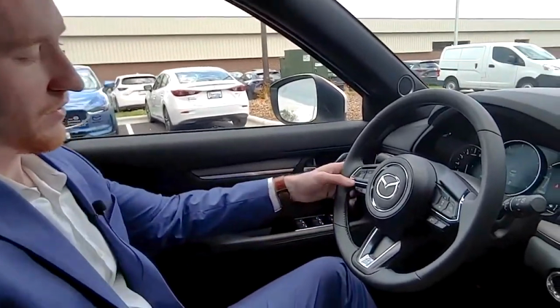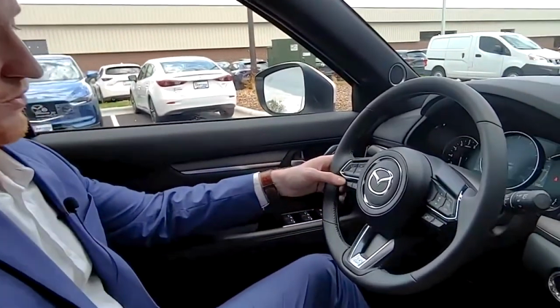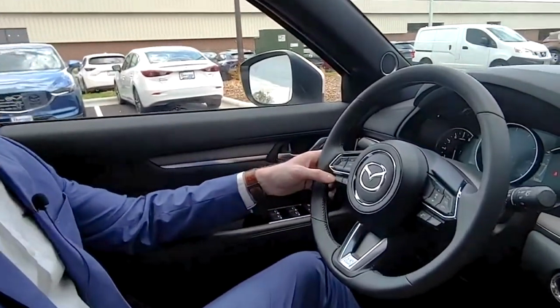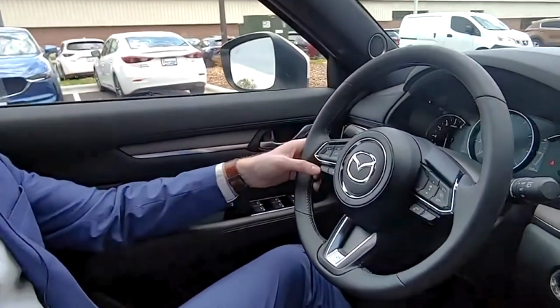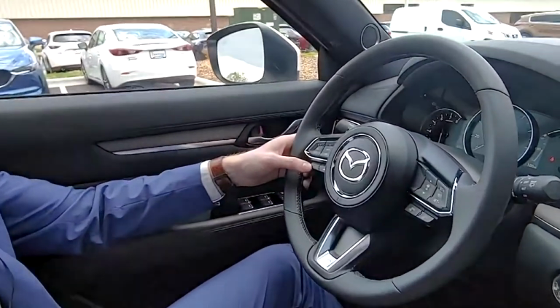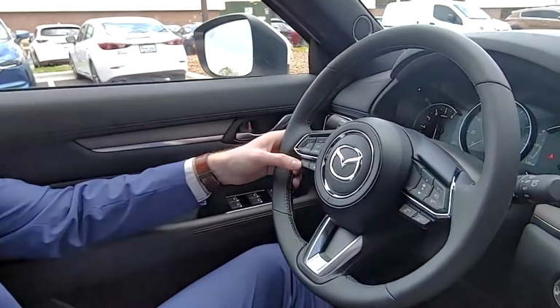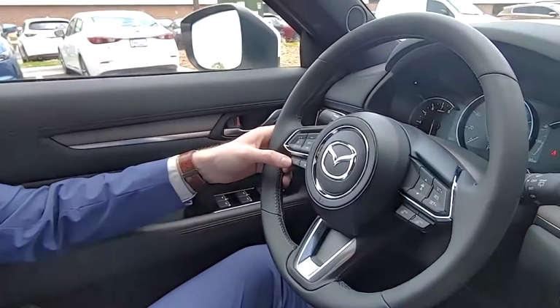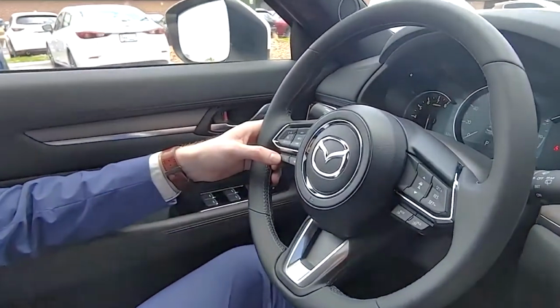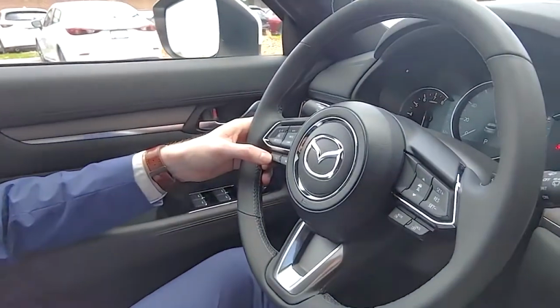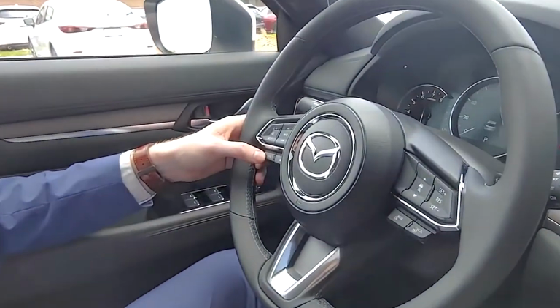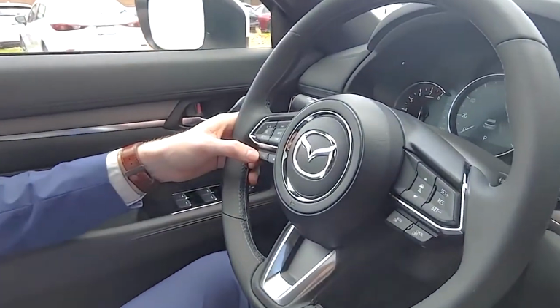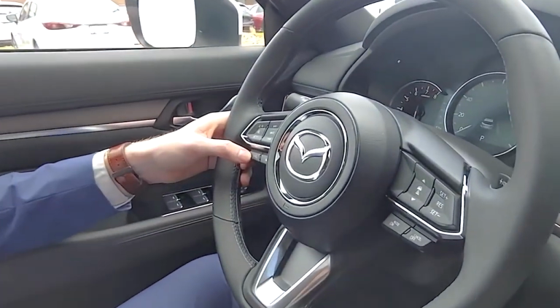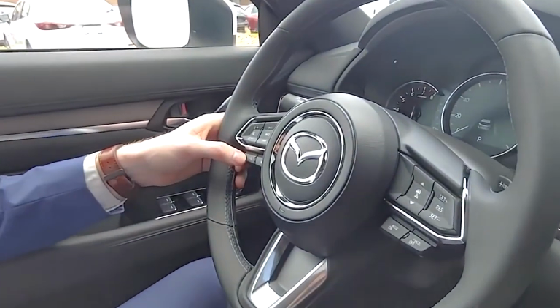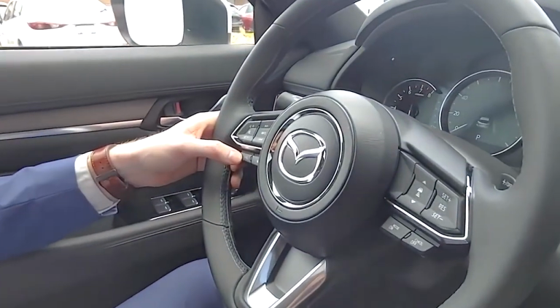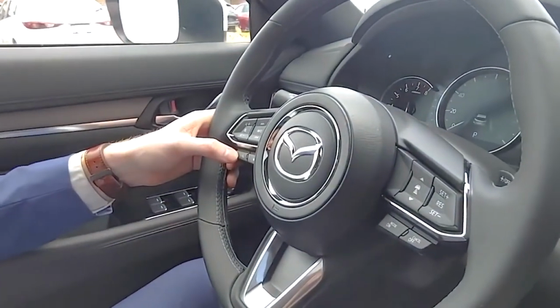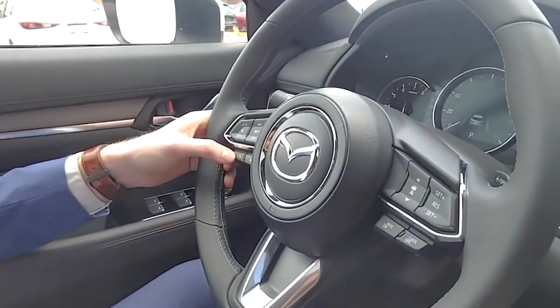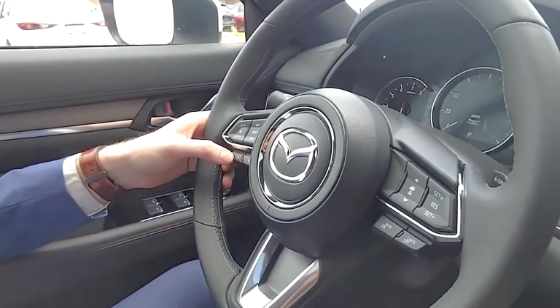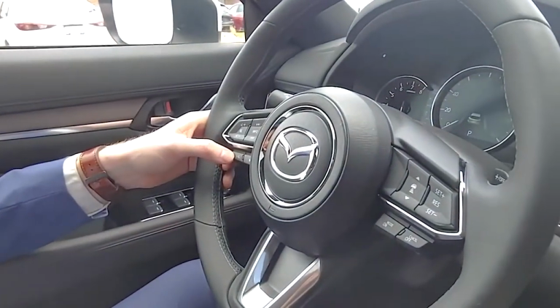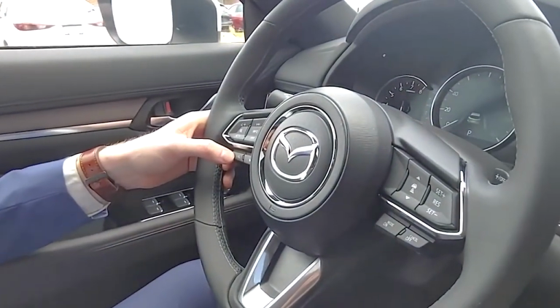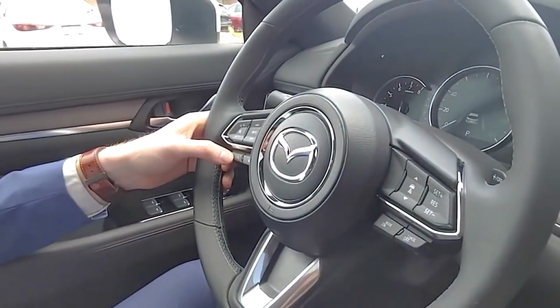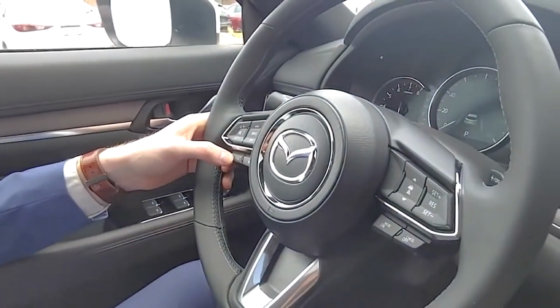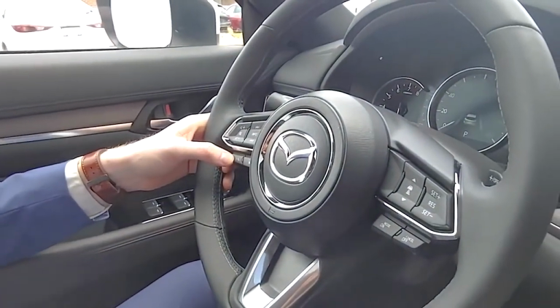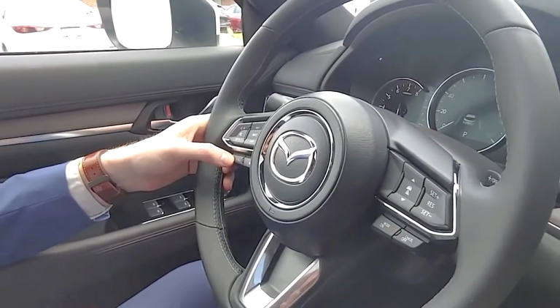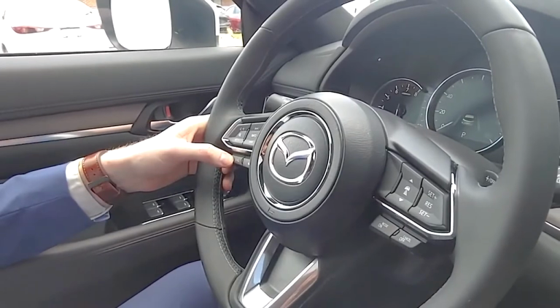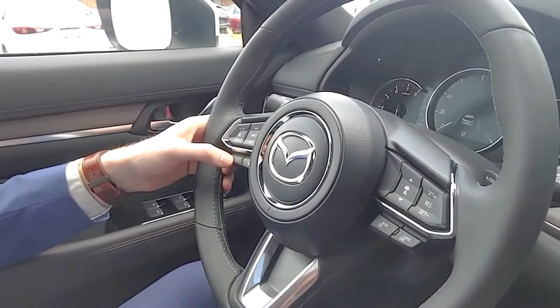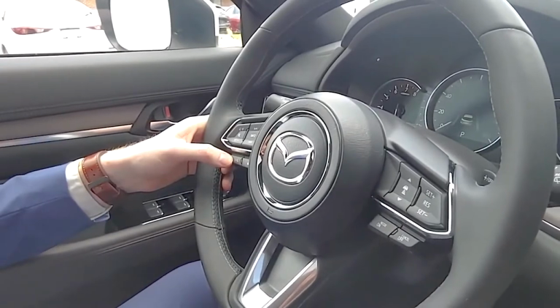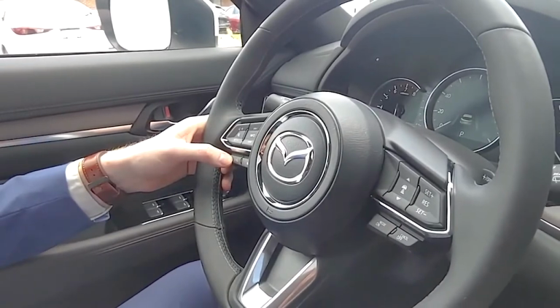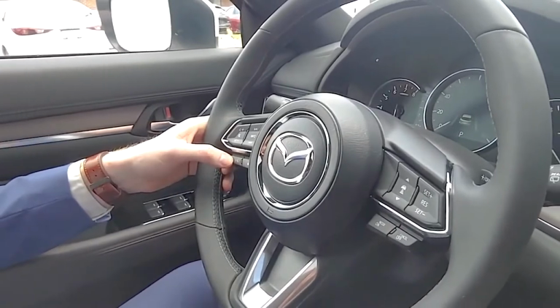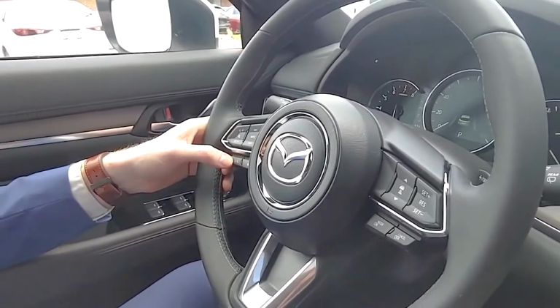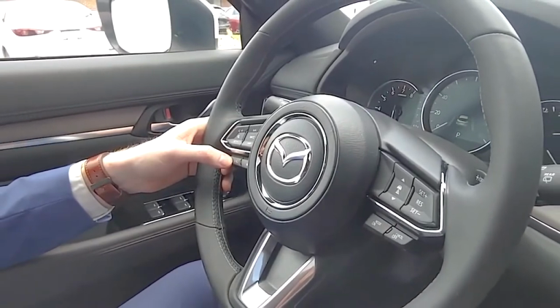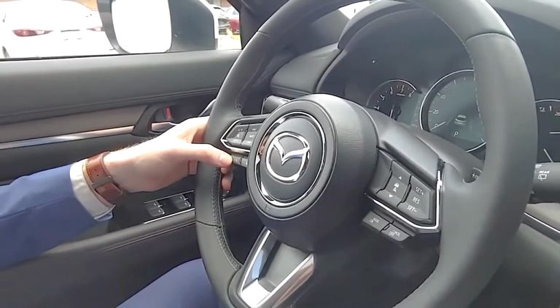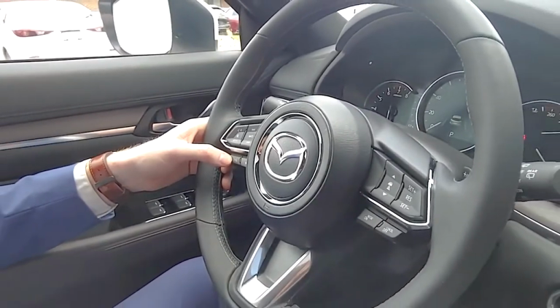So you're going to start off with this button here right at the bottom left of the steering wheel. And for this example, I'm going to shut off my screen.